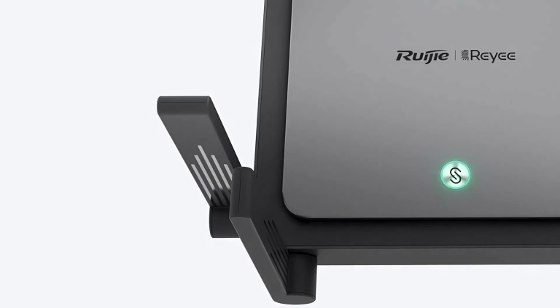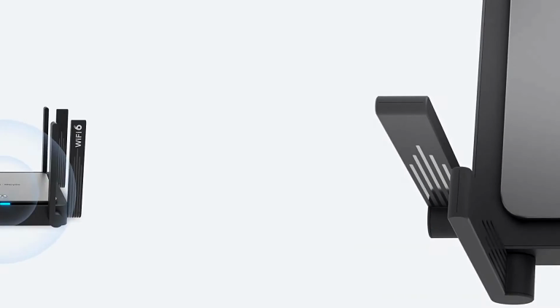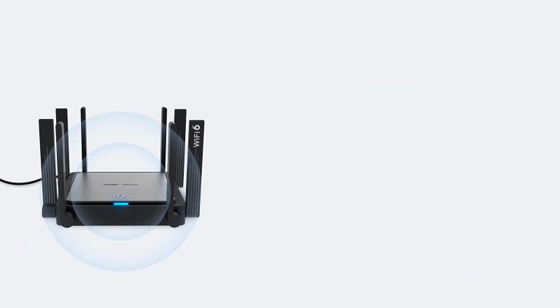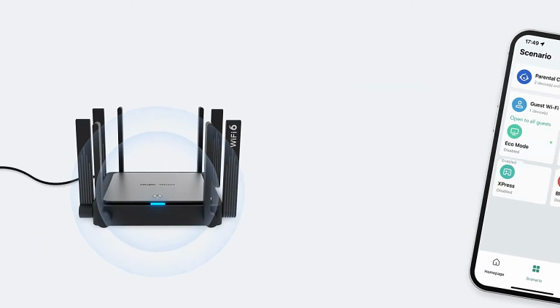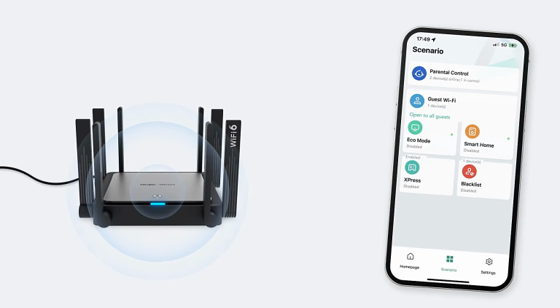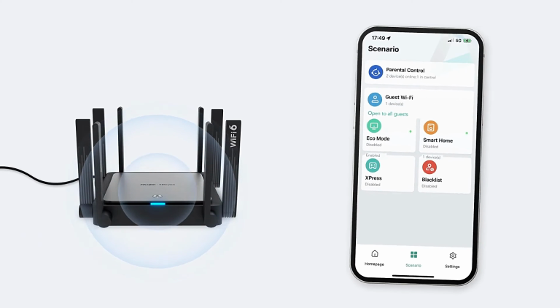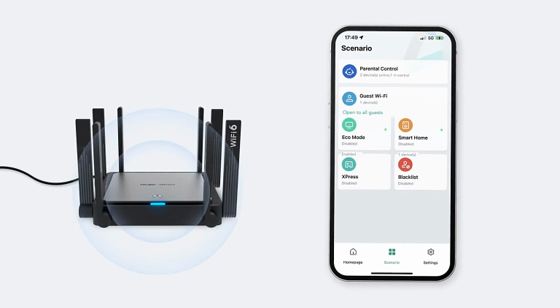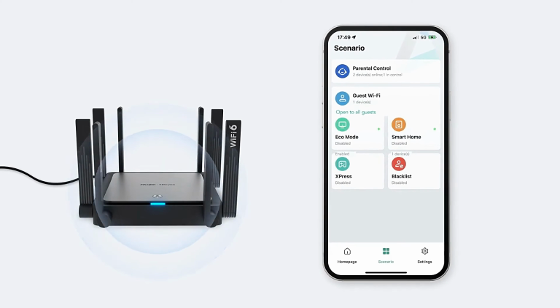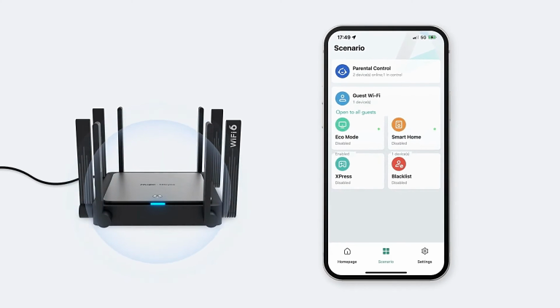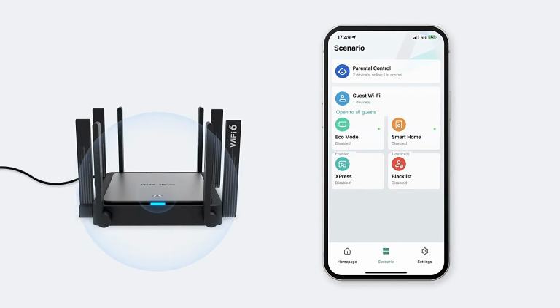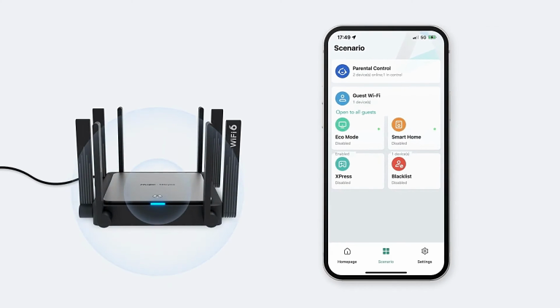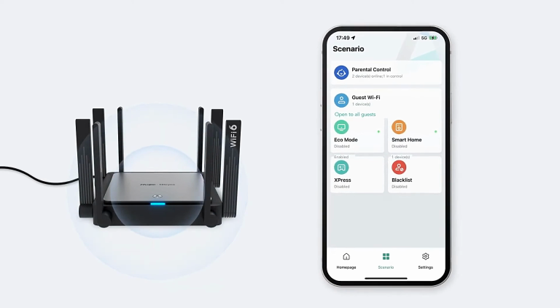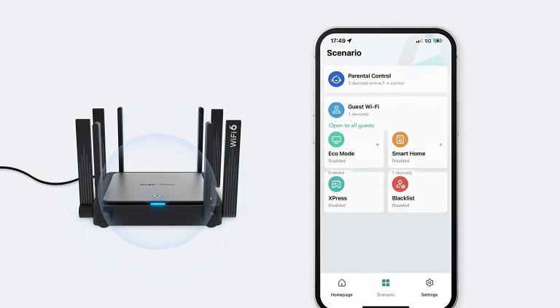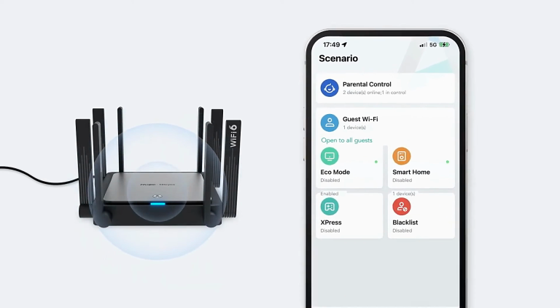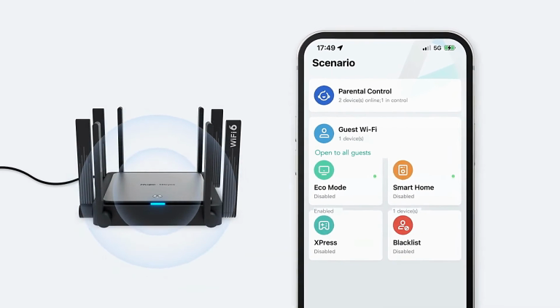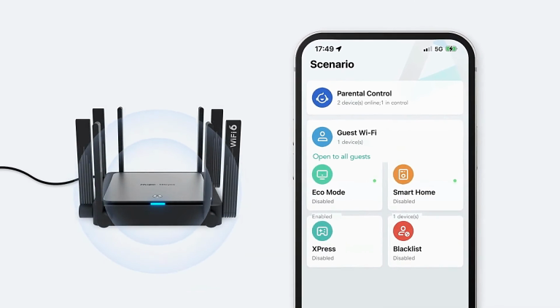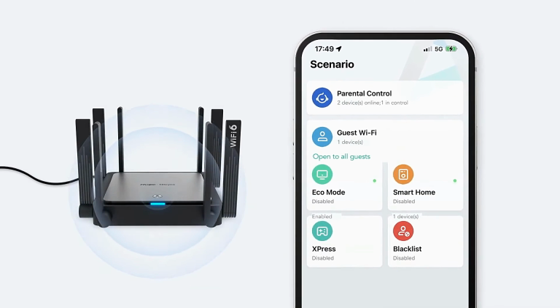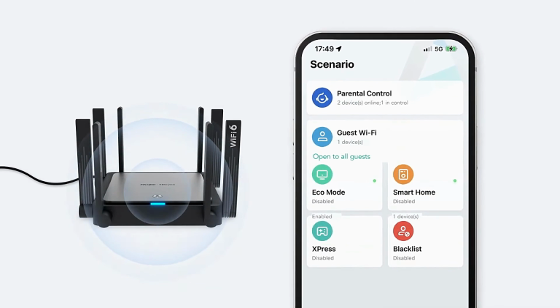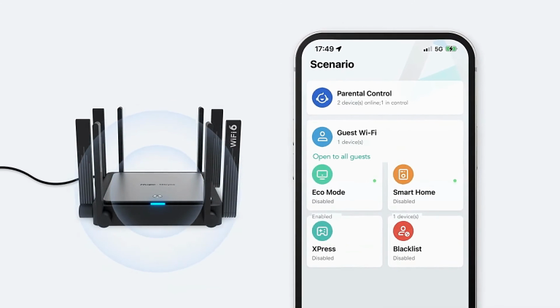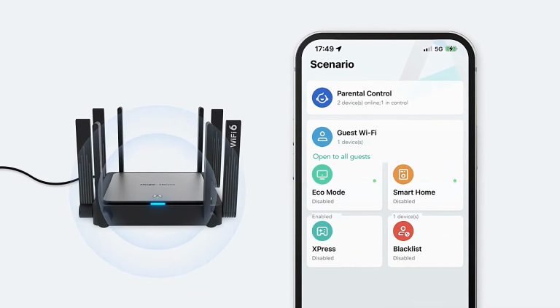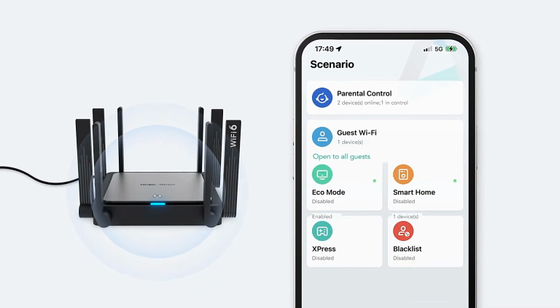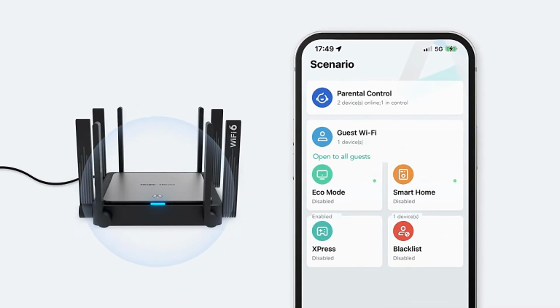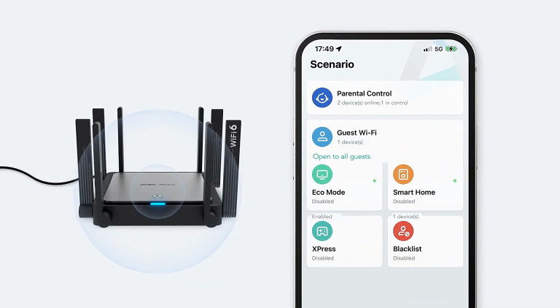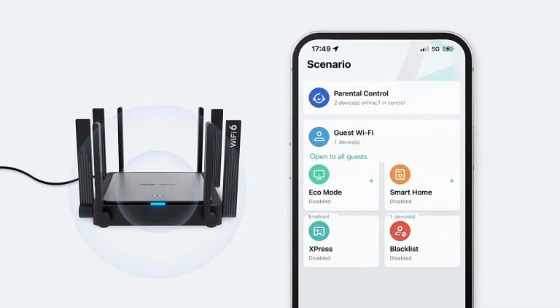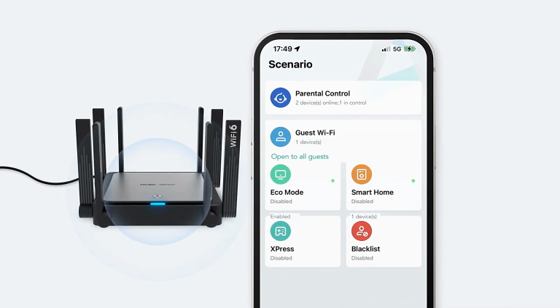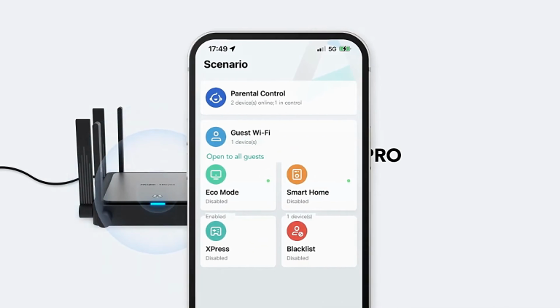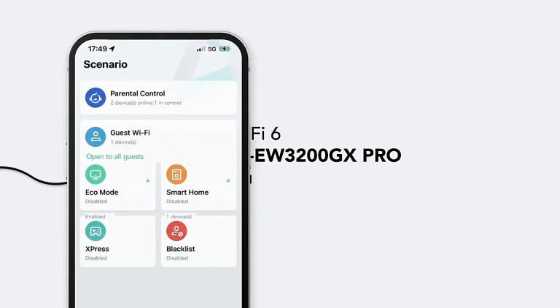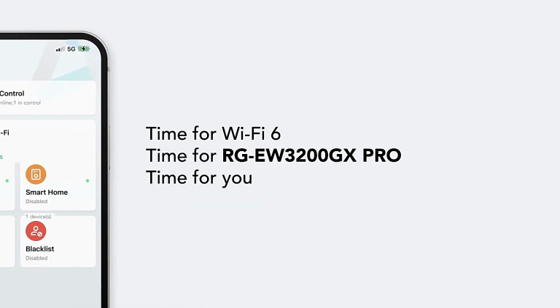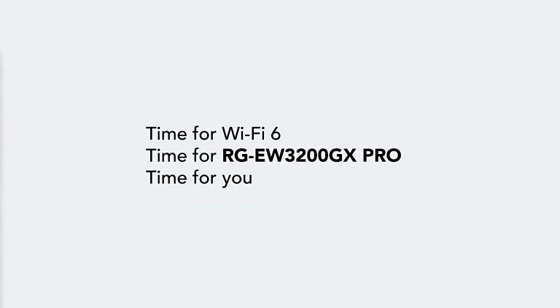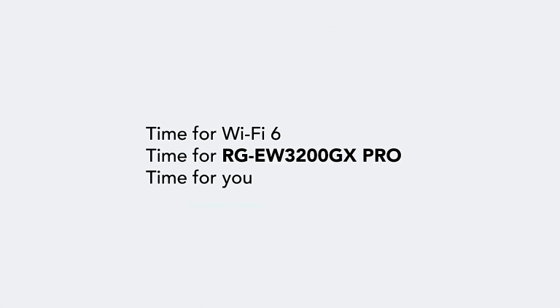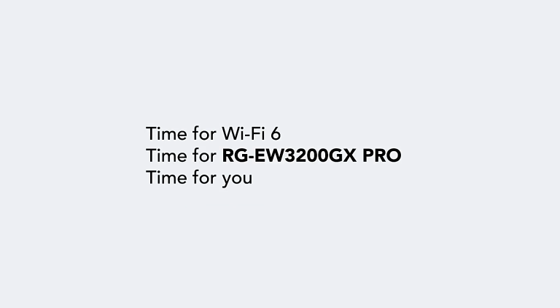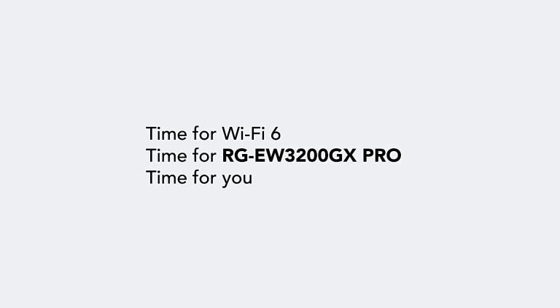Take control of your home network at your fingertips. Set up your home network in the Riii Router app in just 2 minutes.